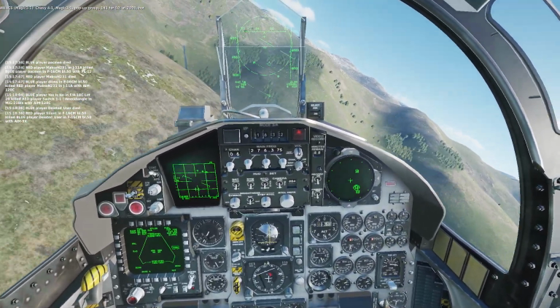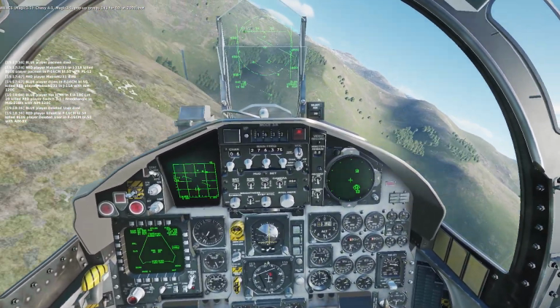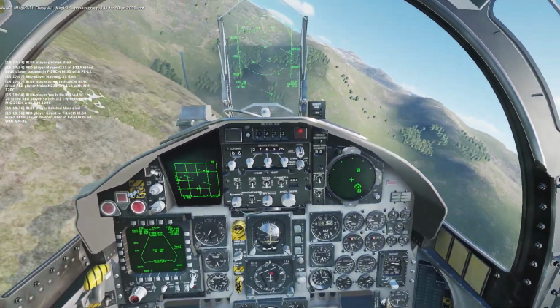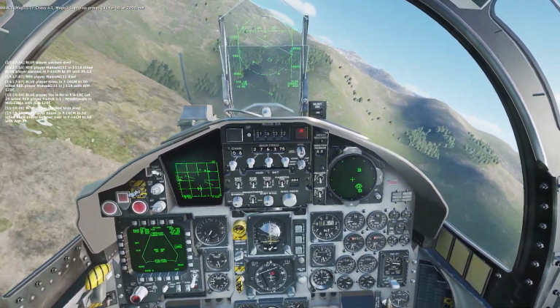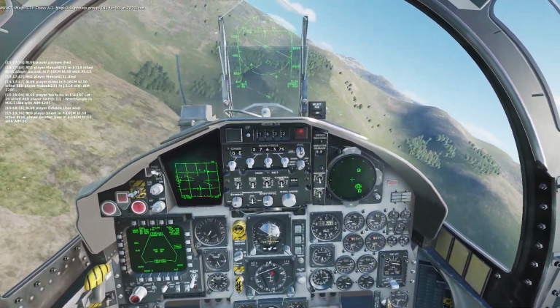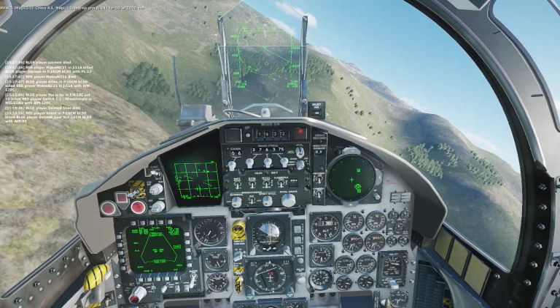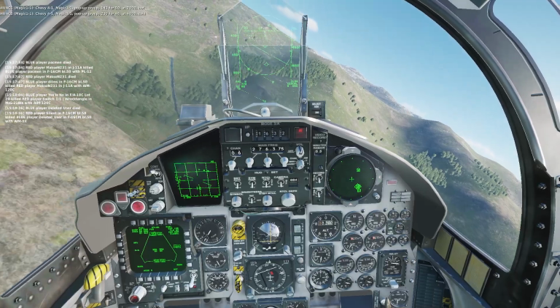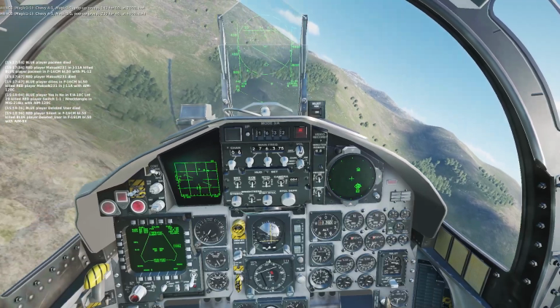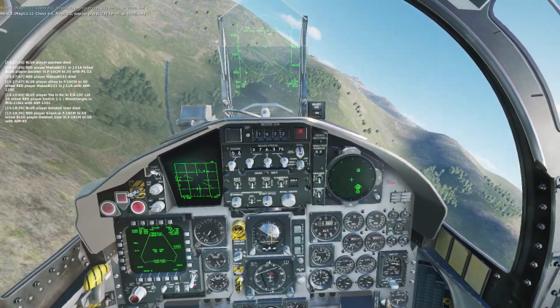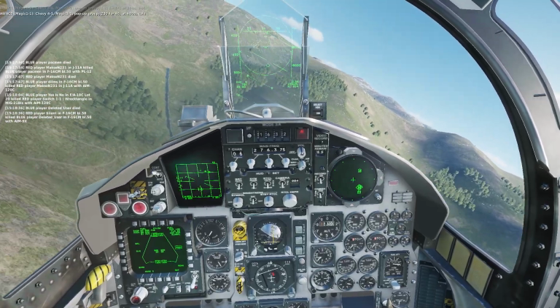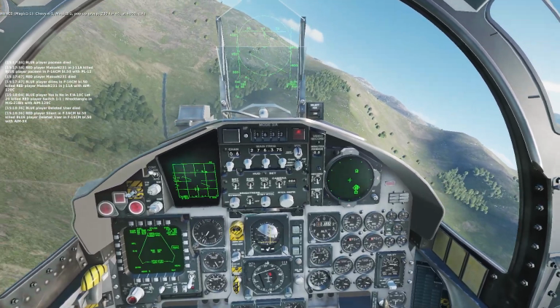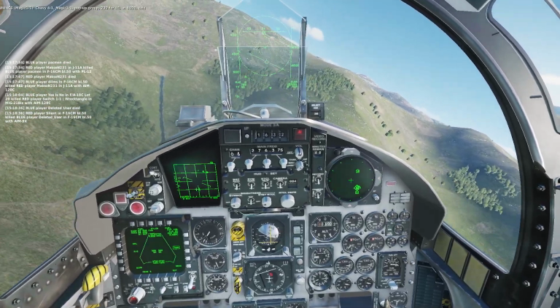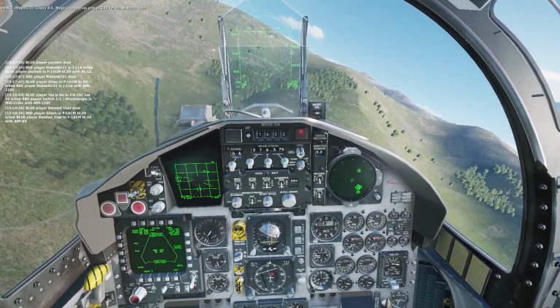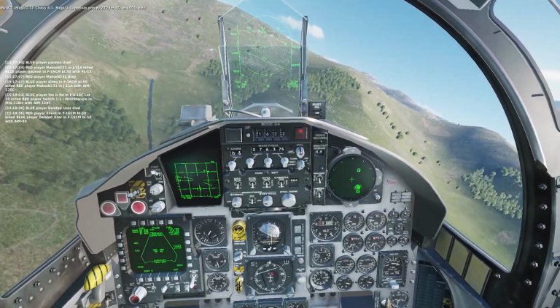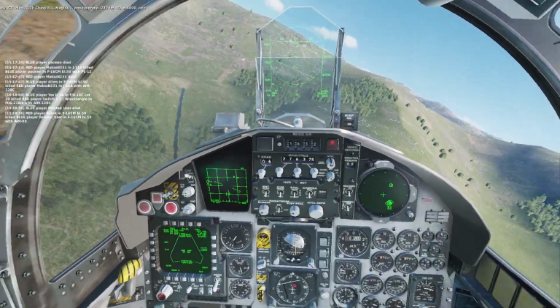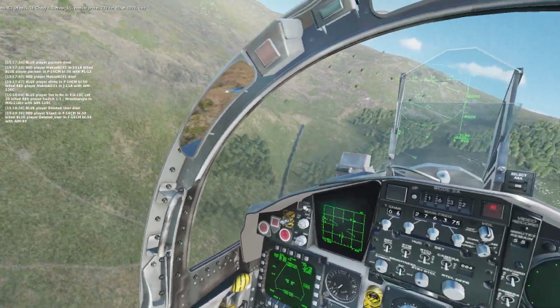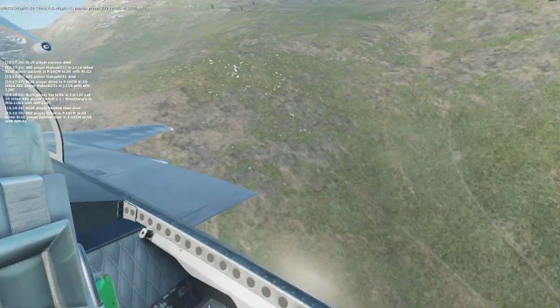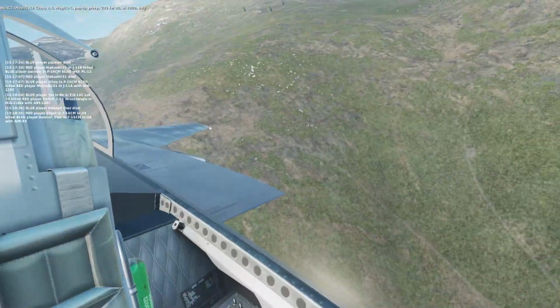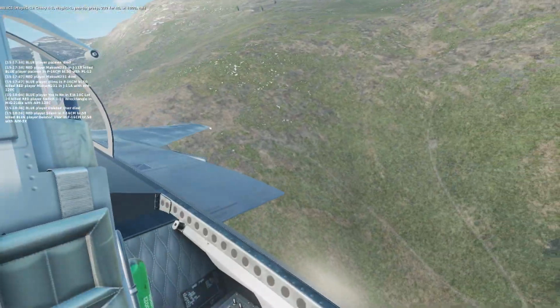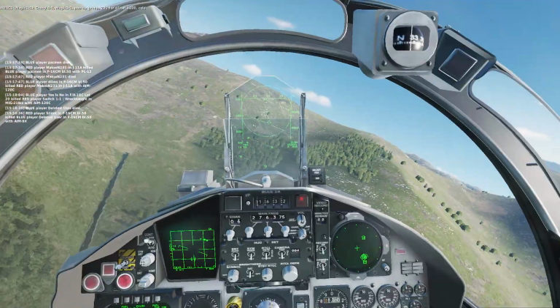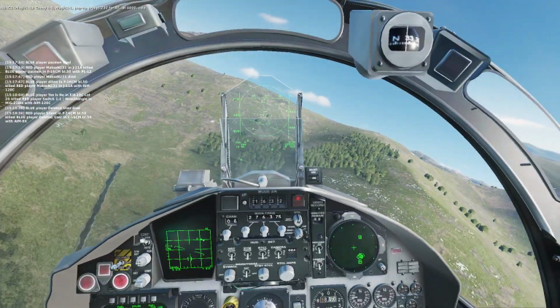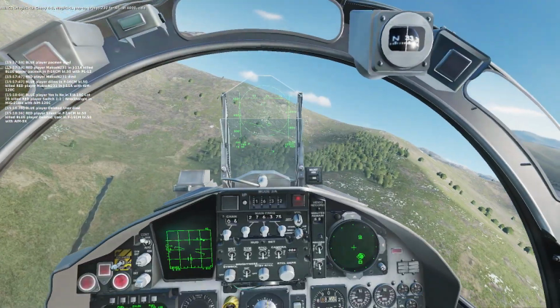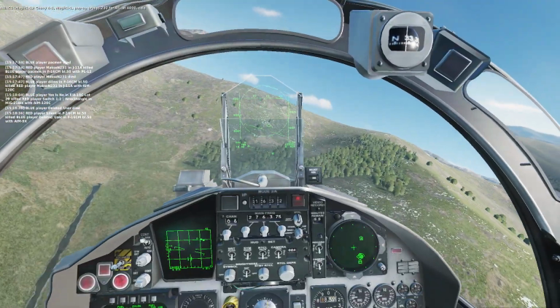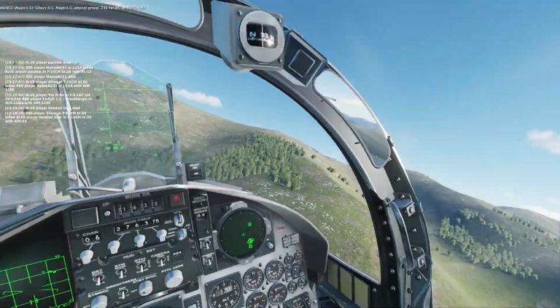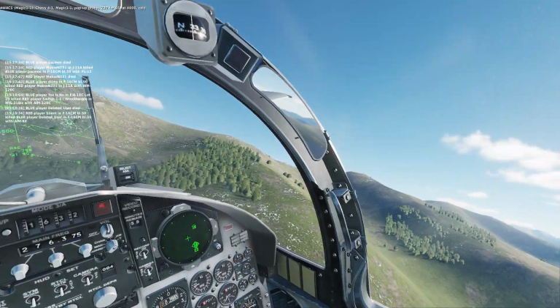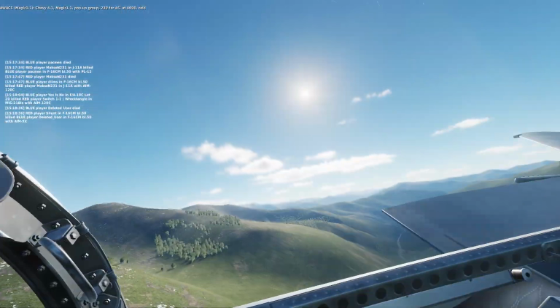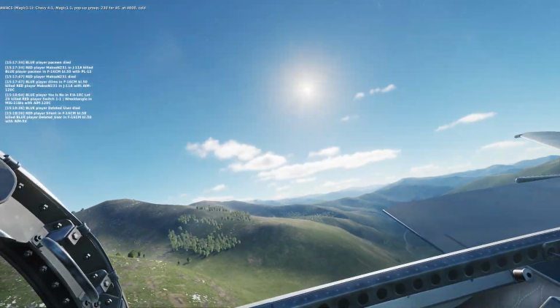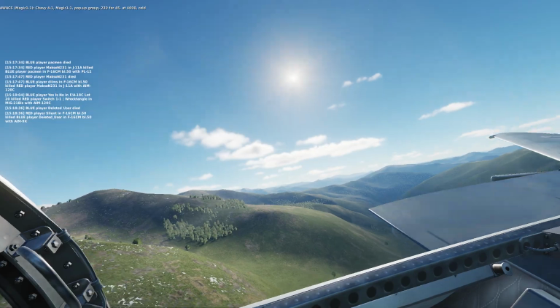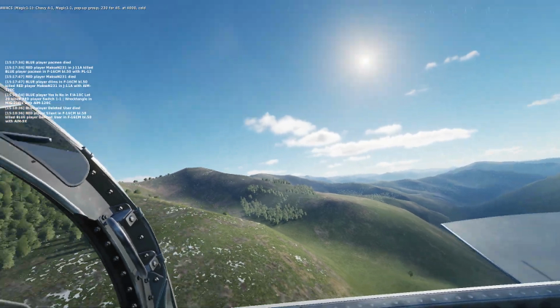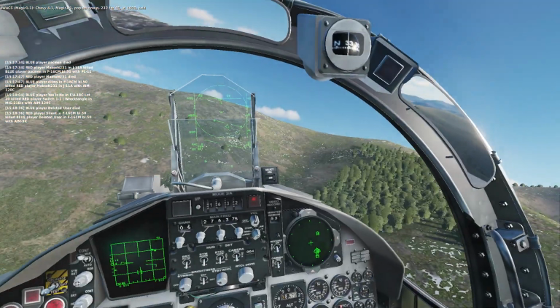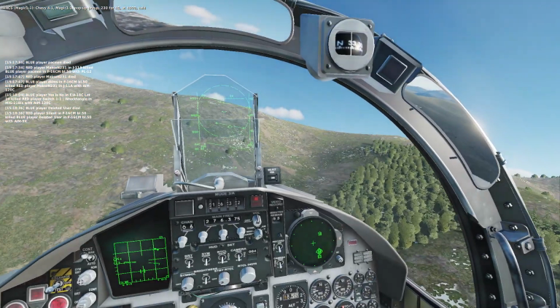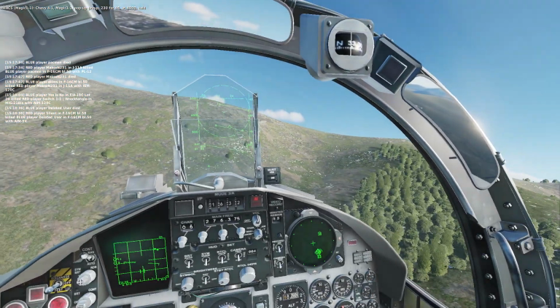Chevy Ford 1, Magic 1-1, pop-up group 238-440, at 4,000, hot.